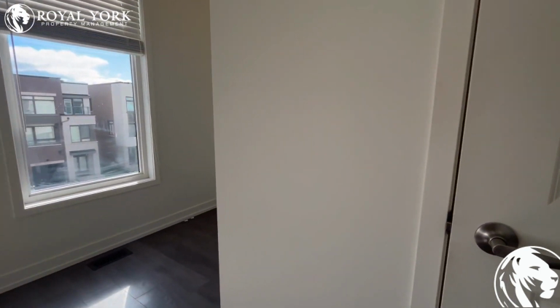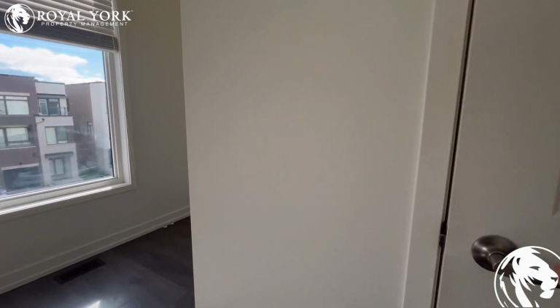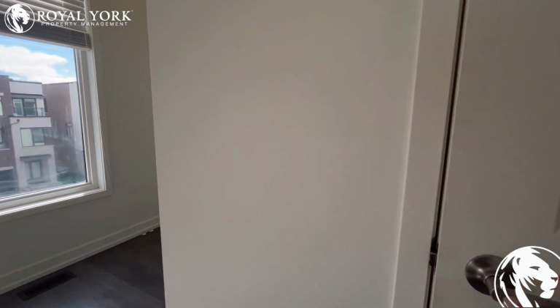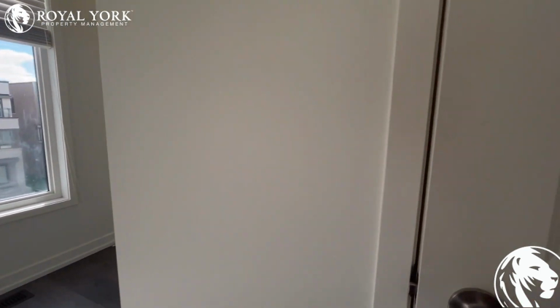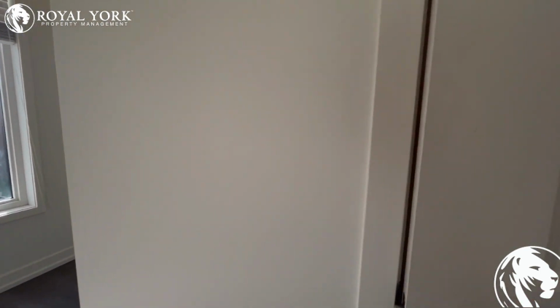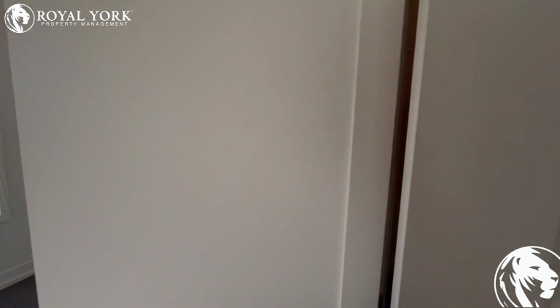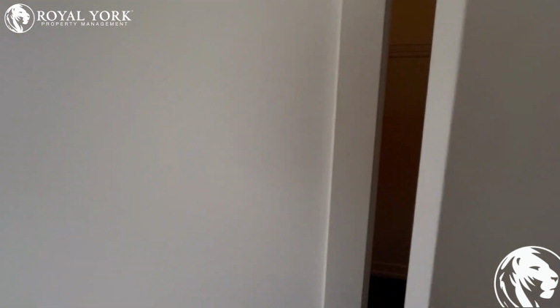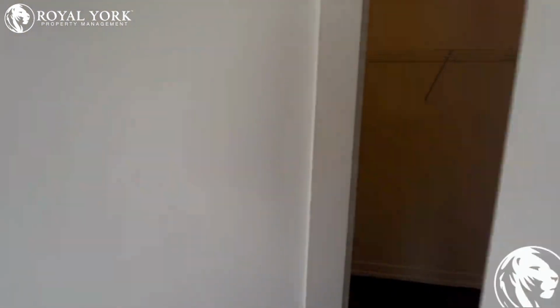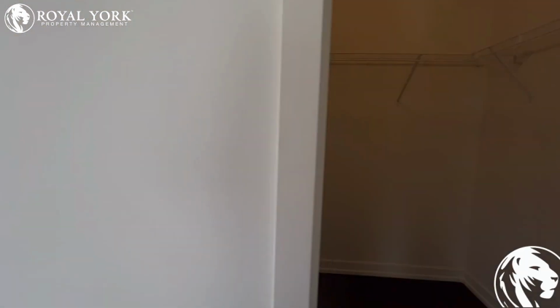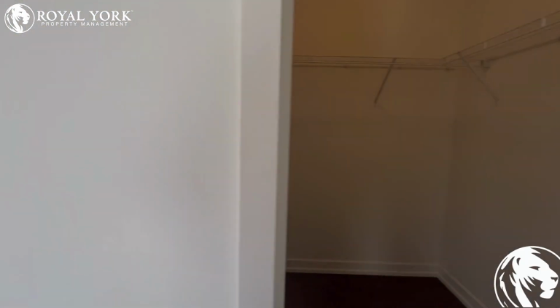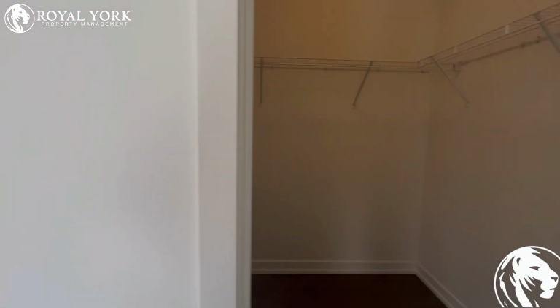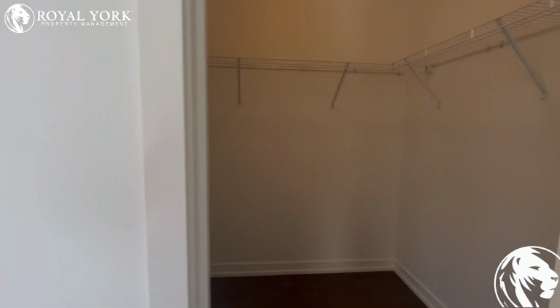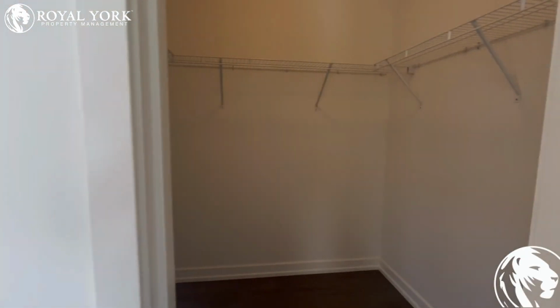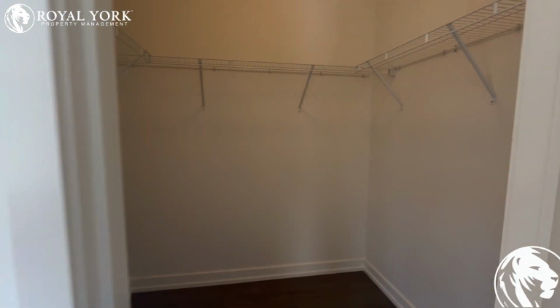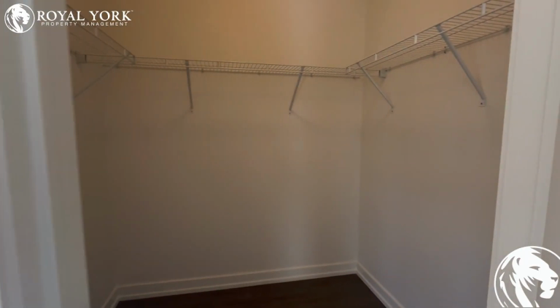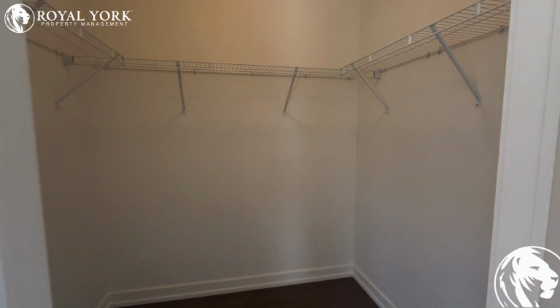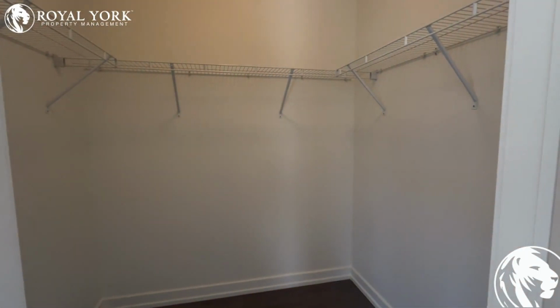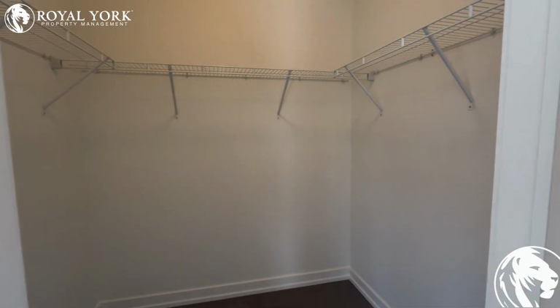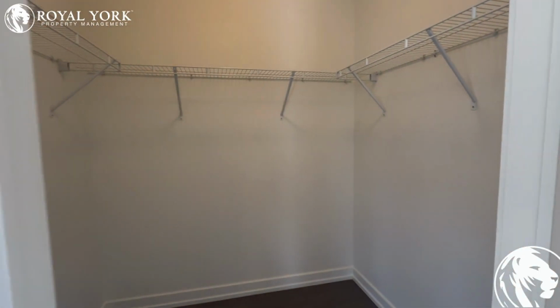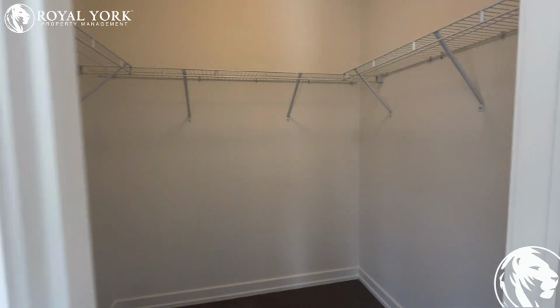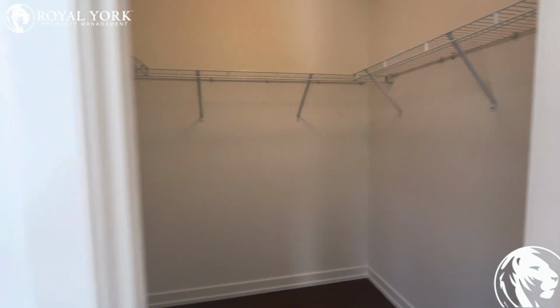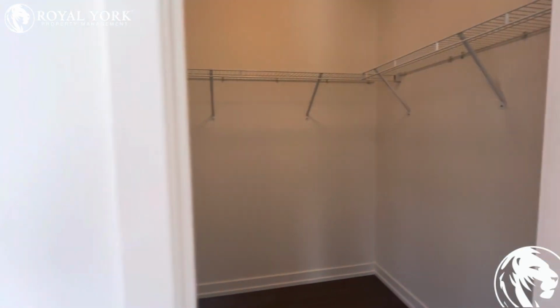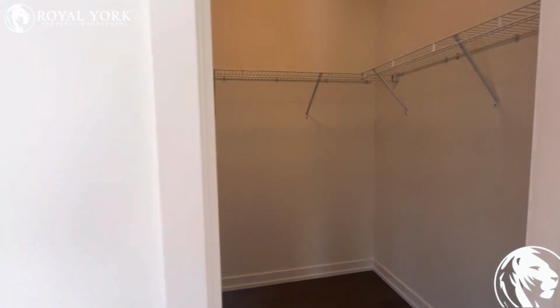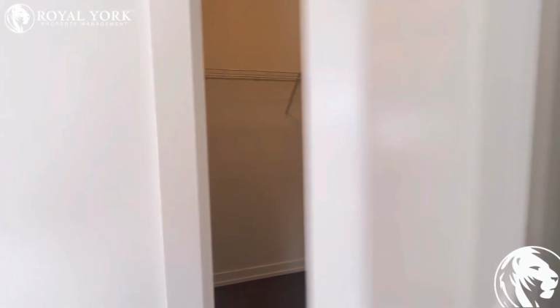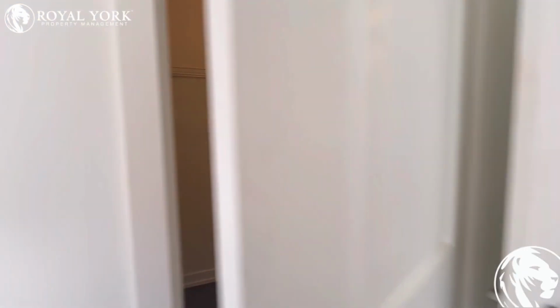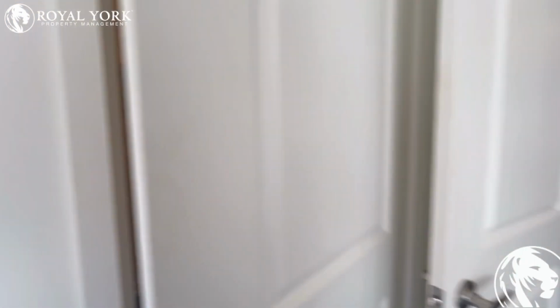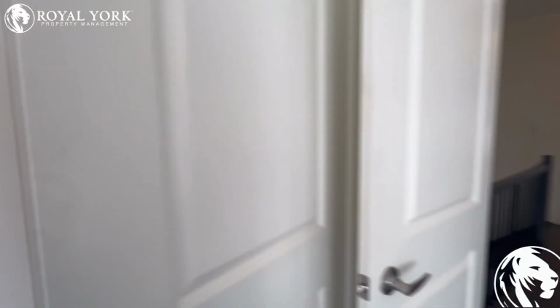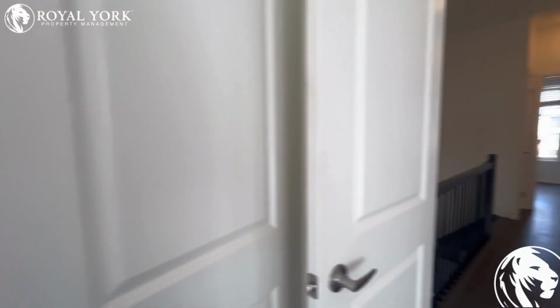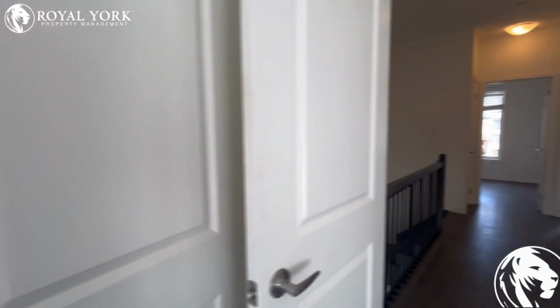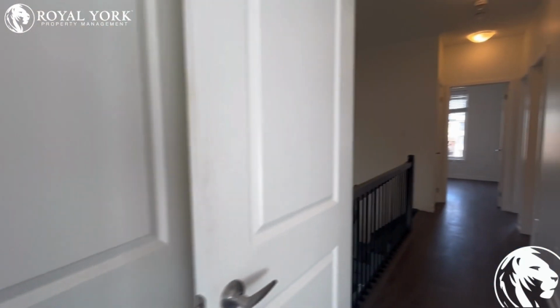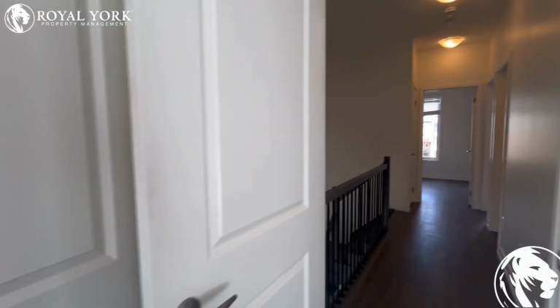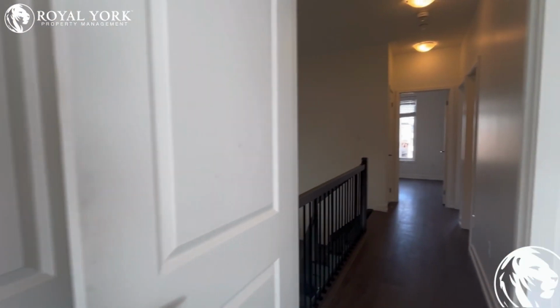Here you have your walk-in closet. If you like this house, please contact us.